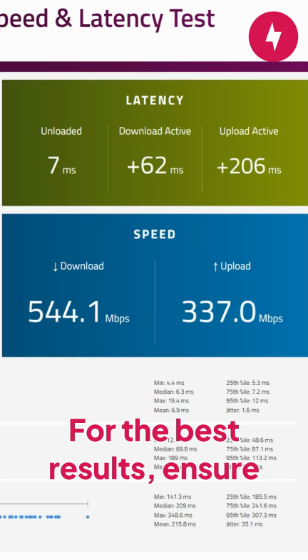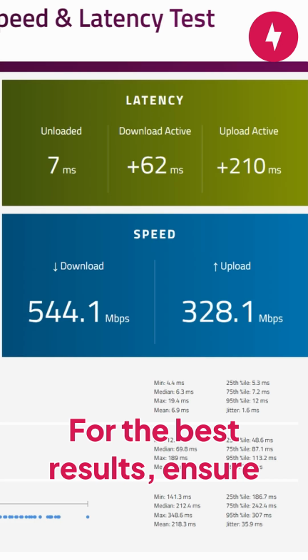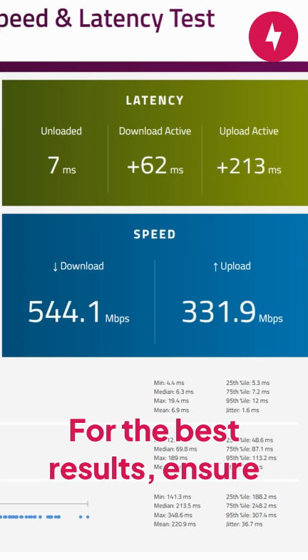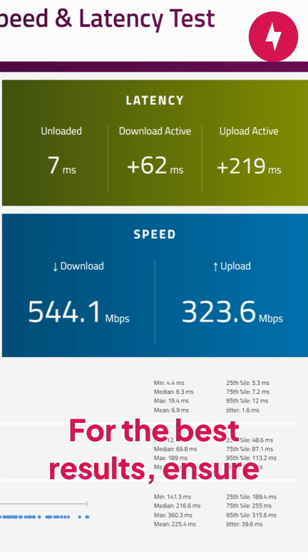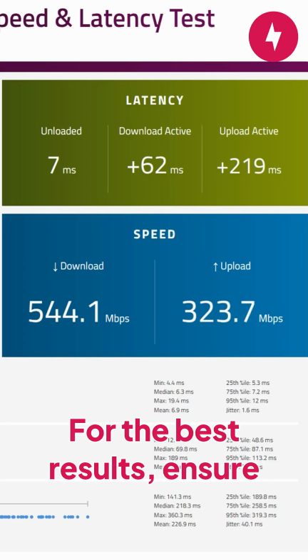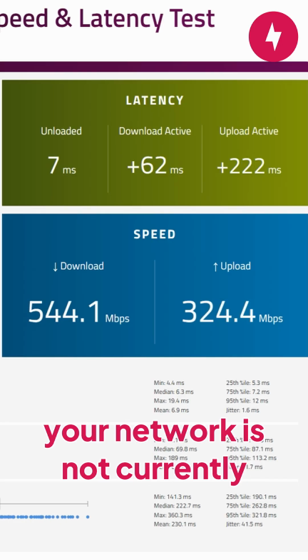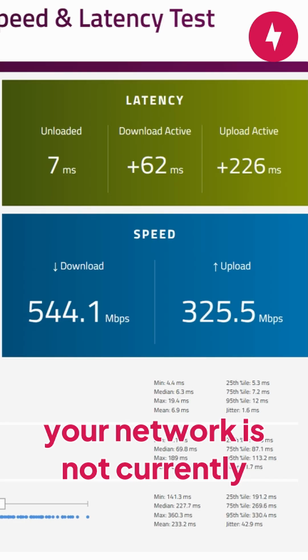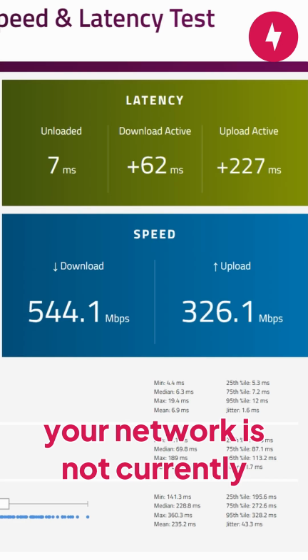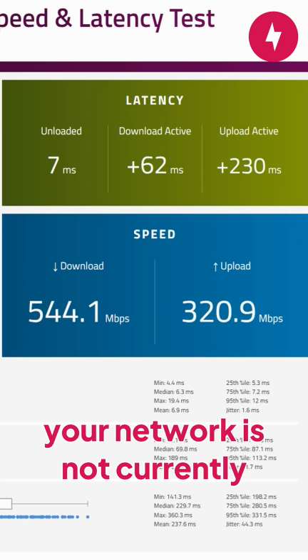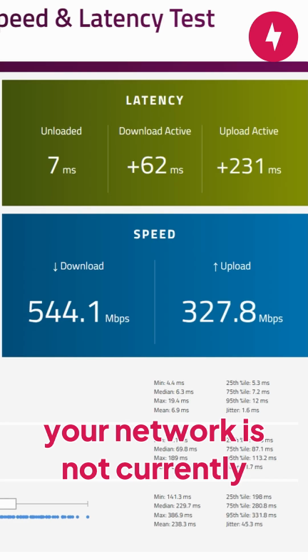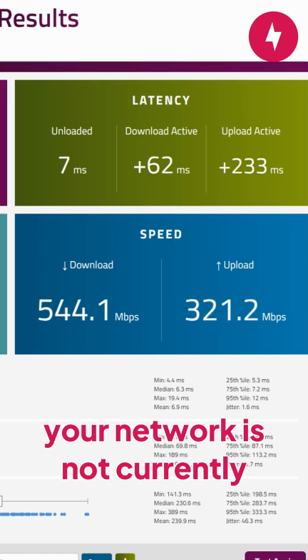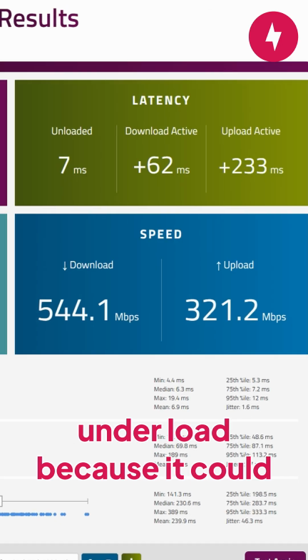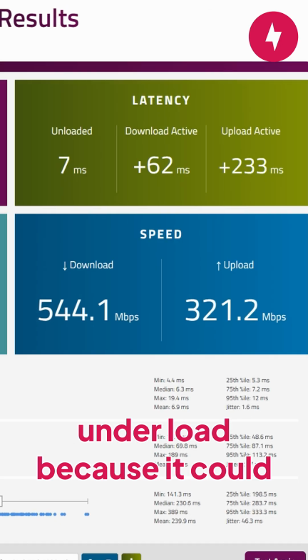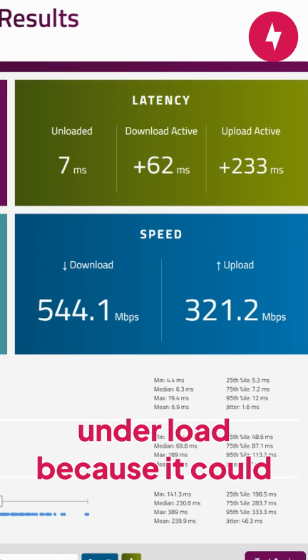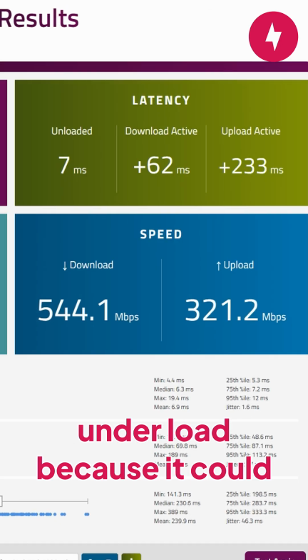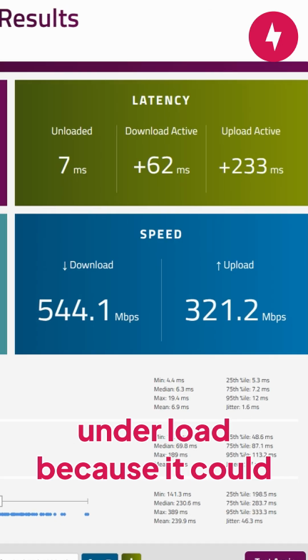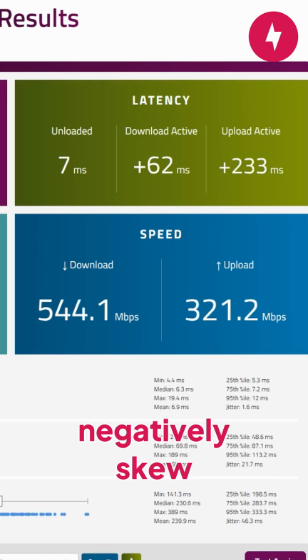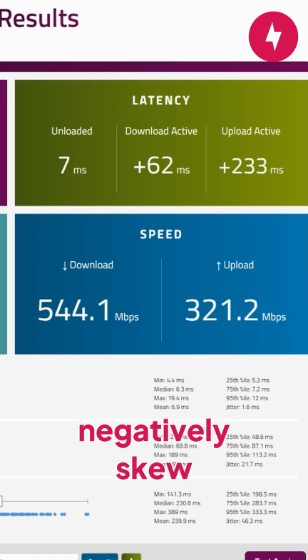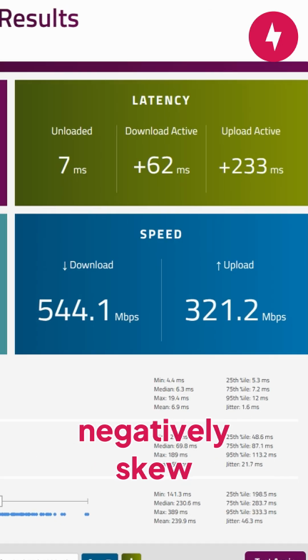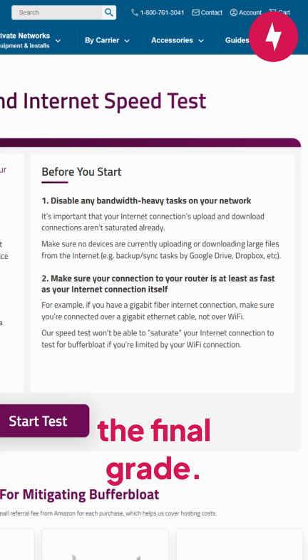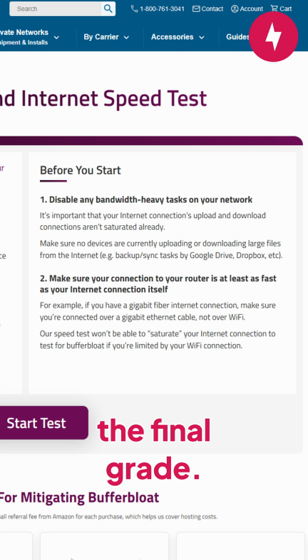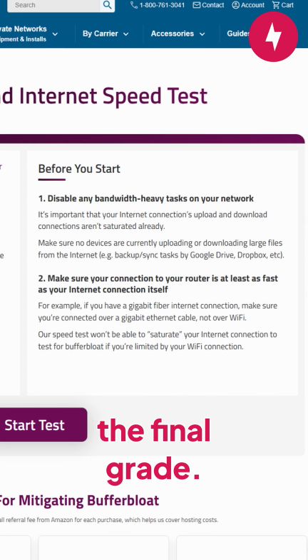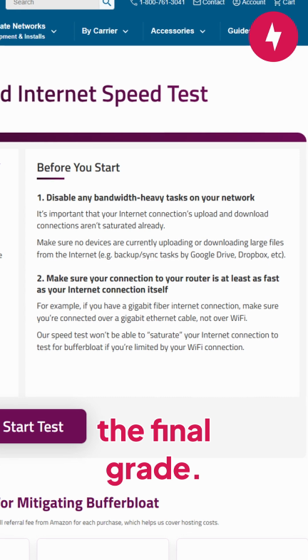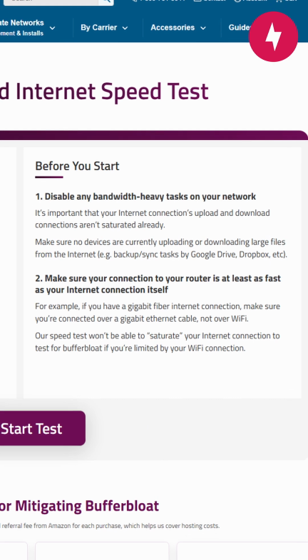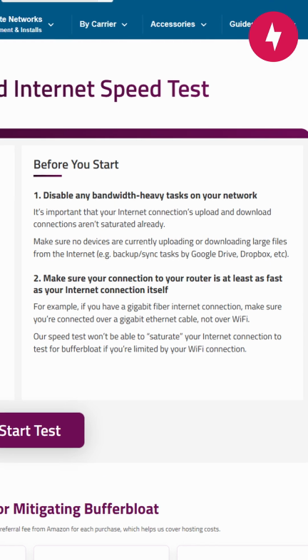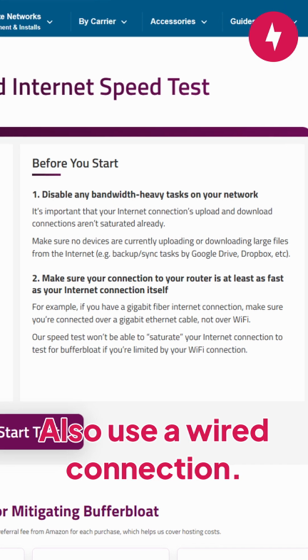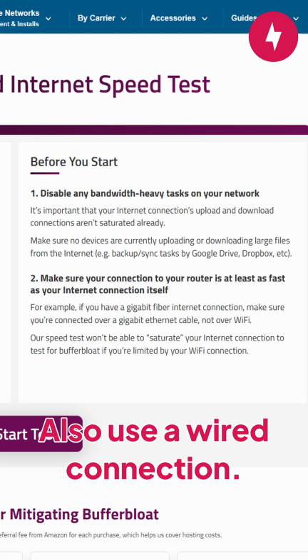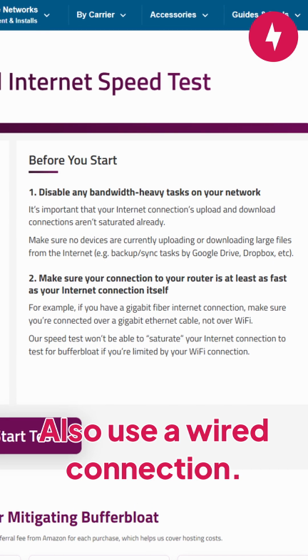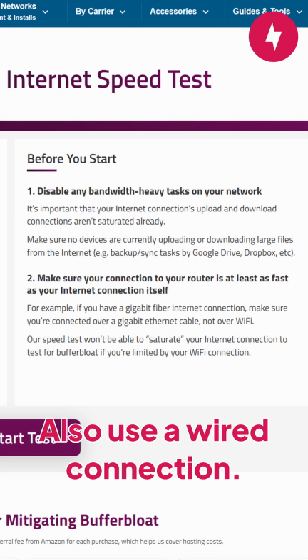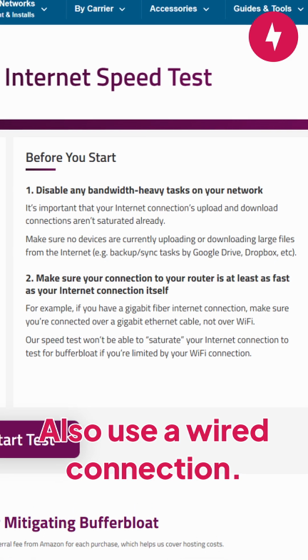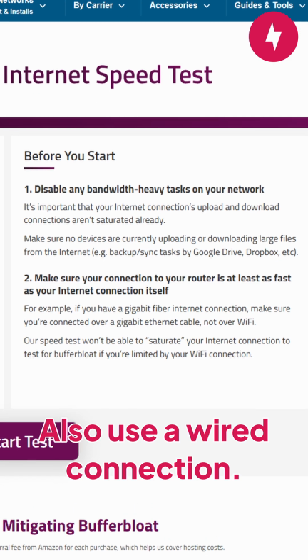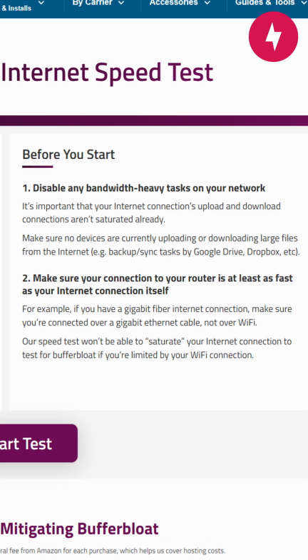For the best results, ensure your network is not currently under load because it could negatively skew the final grade. Also use a wired connection.